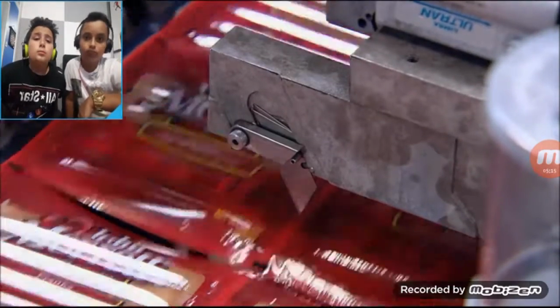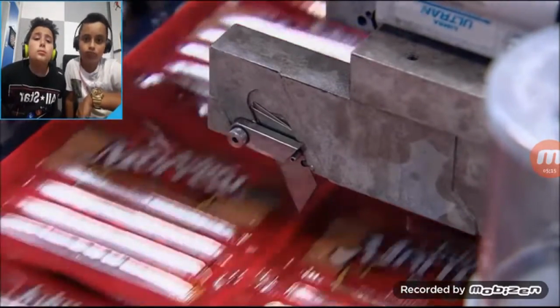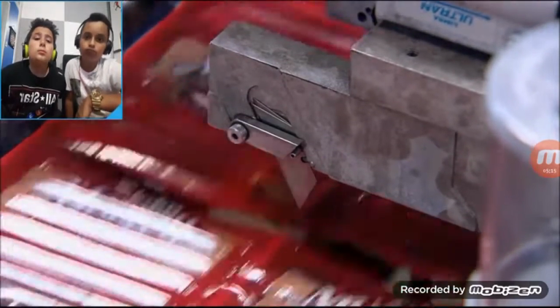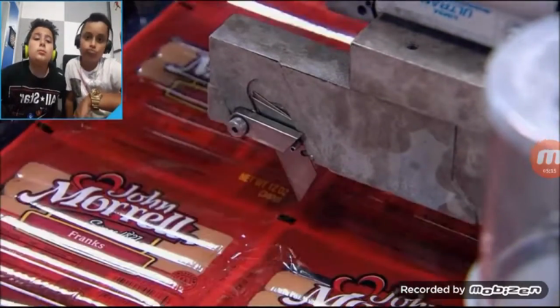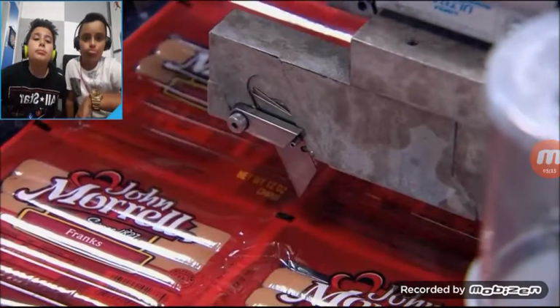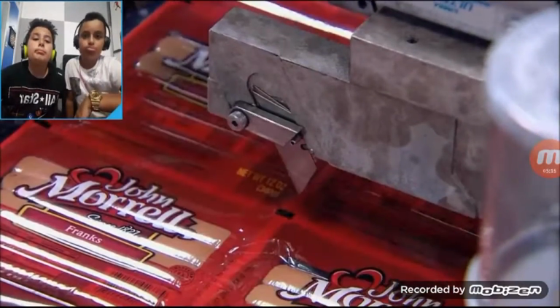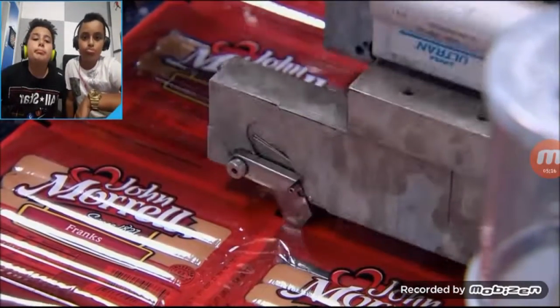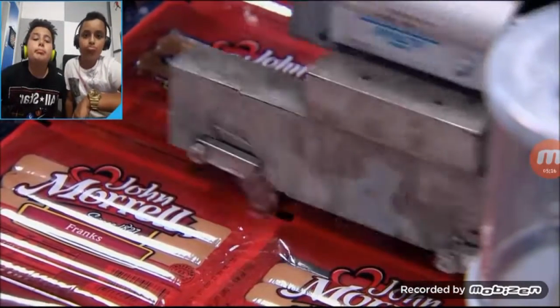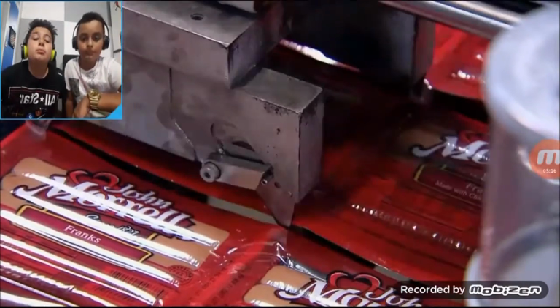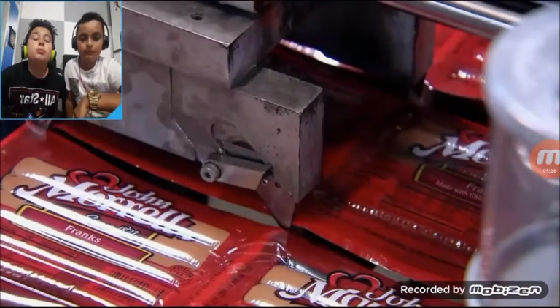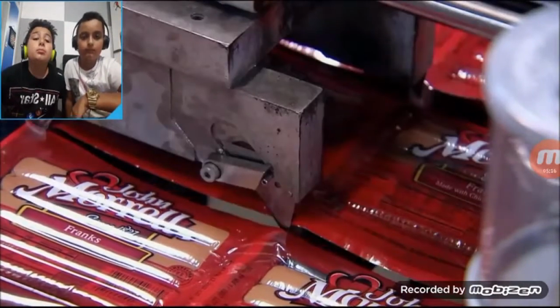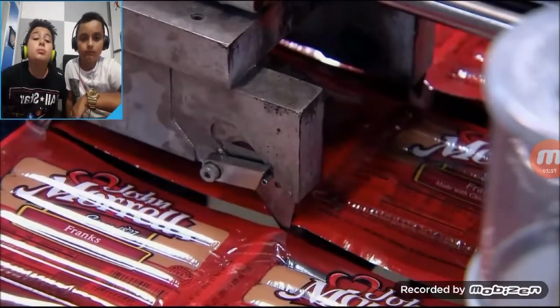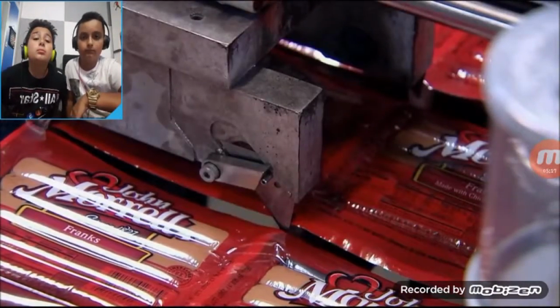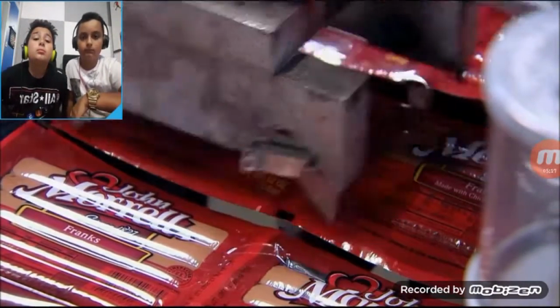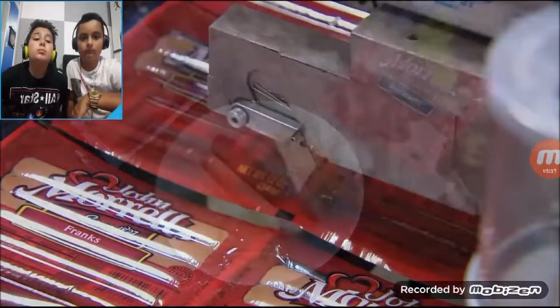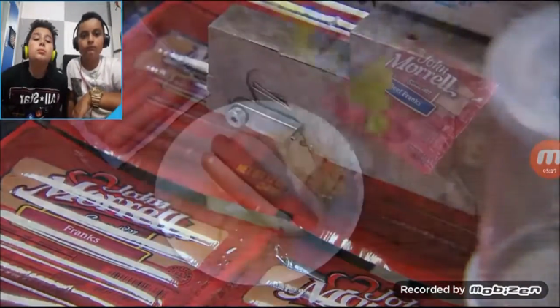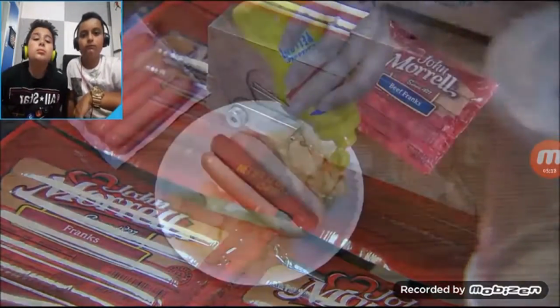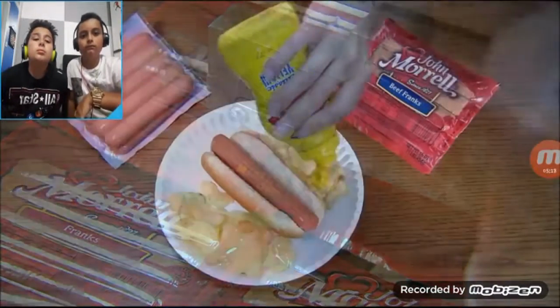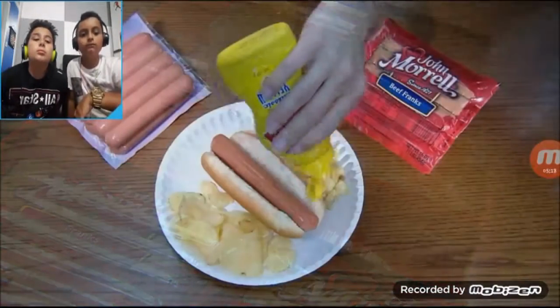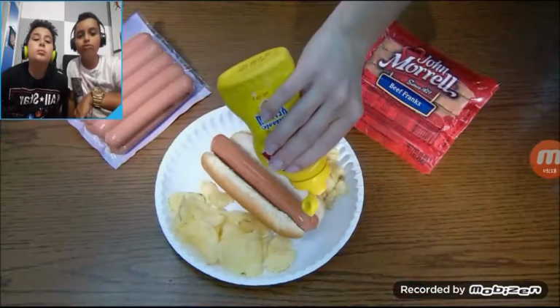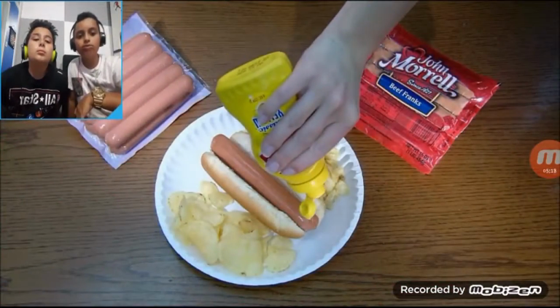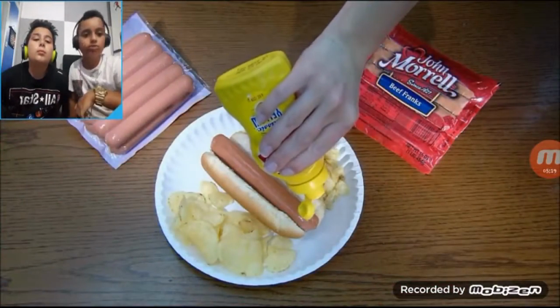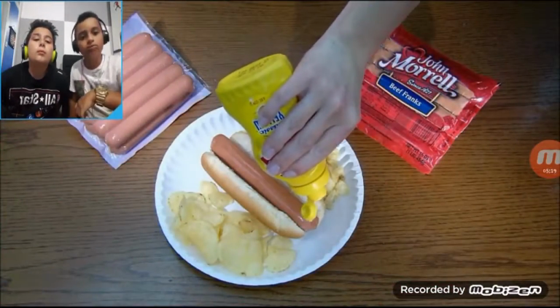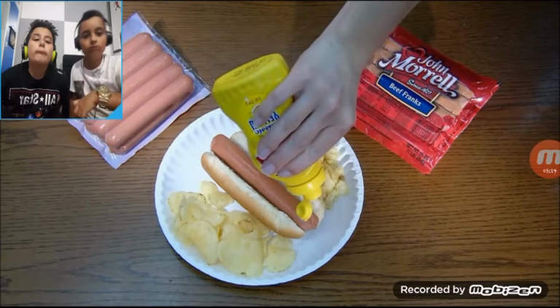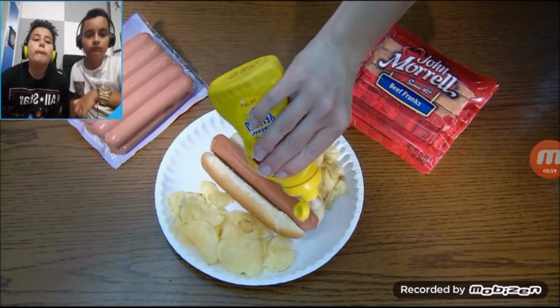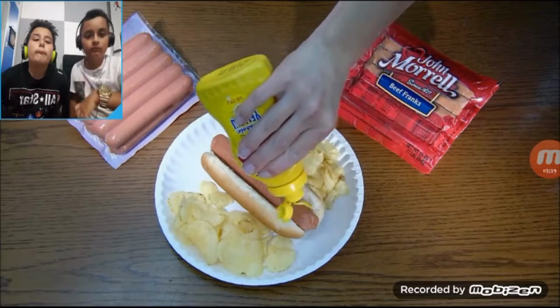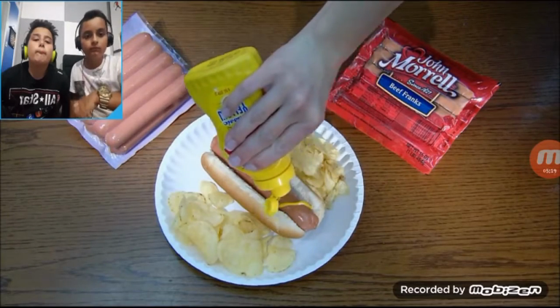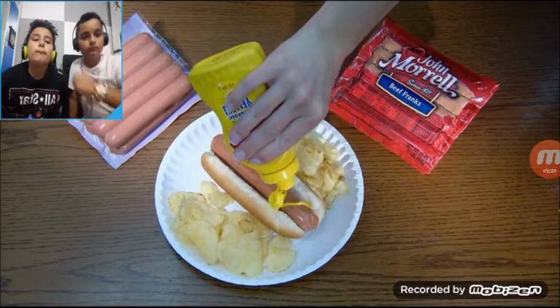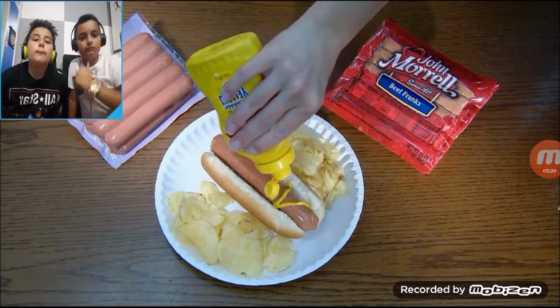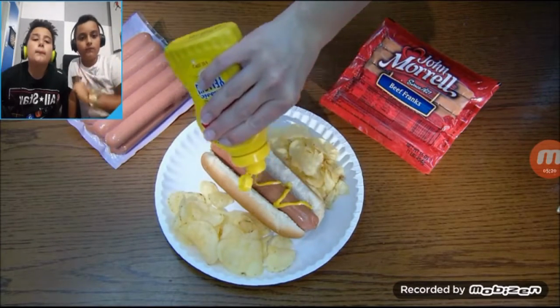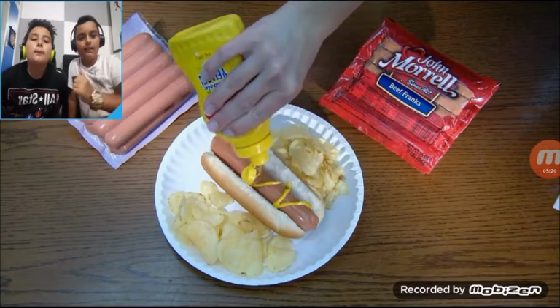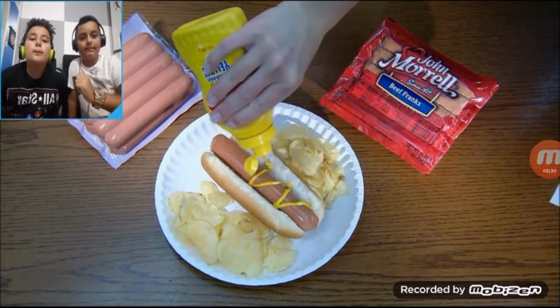Fire up the grill and a mouth-watering meal is just minutes away.